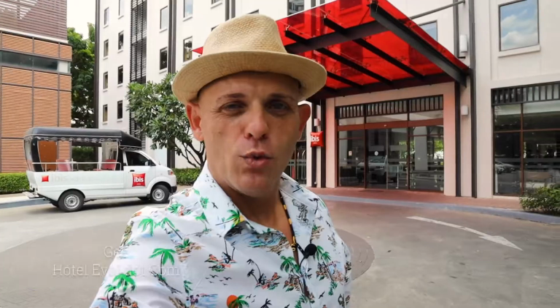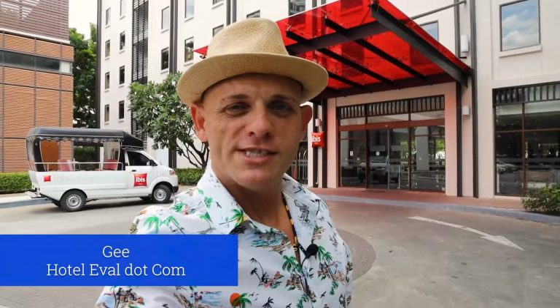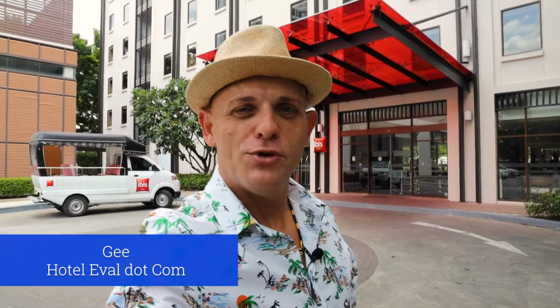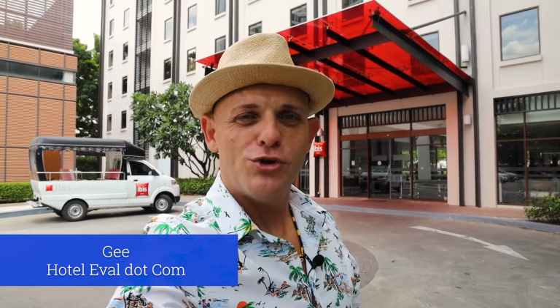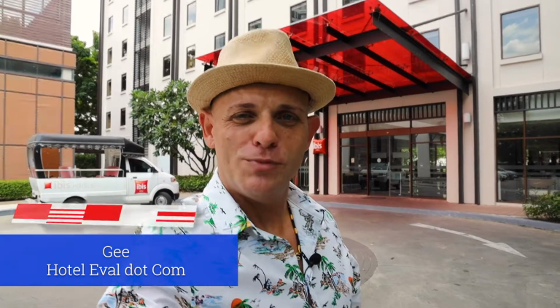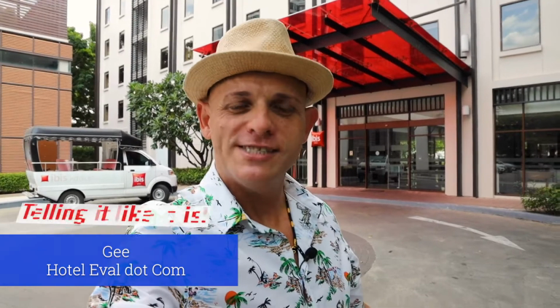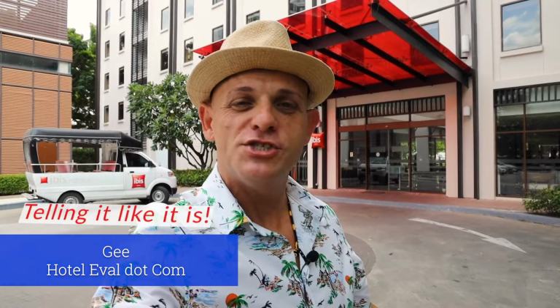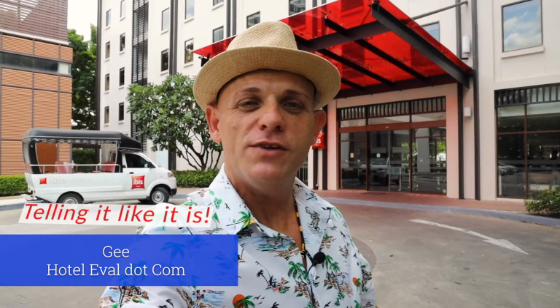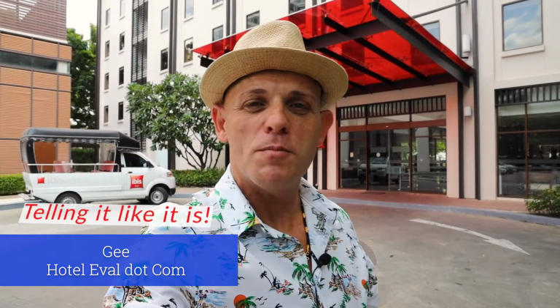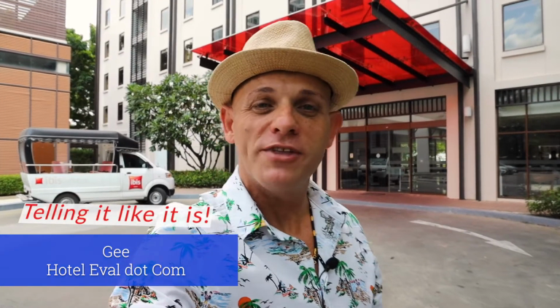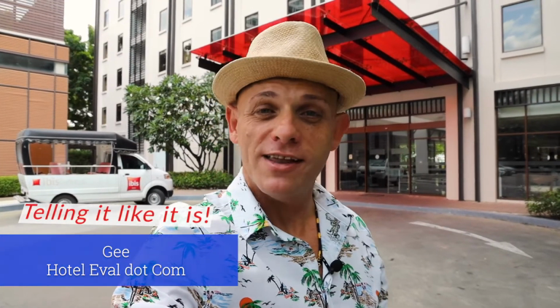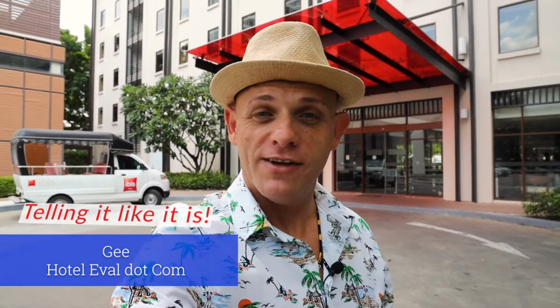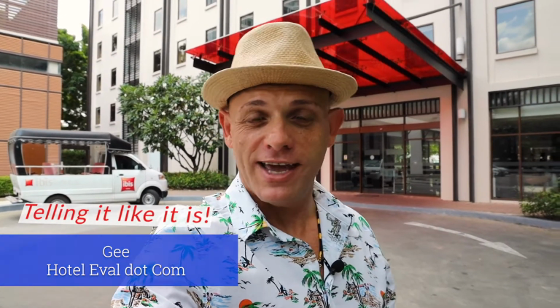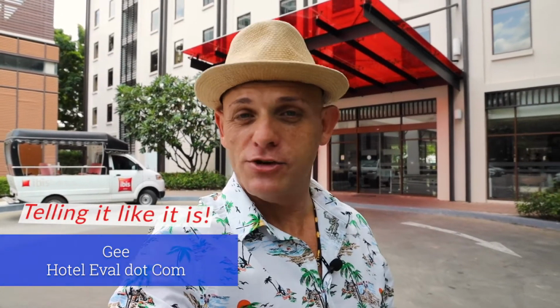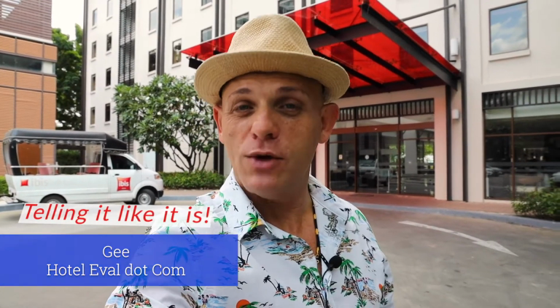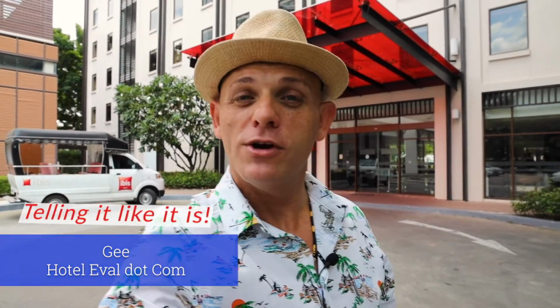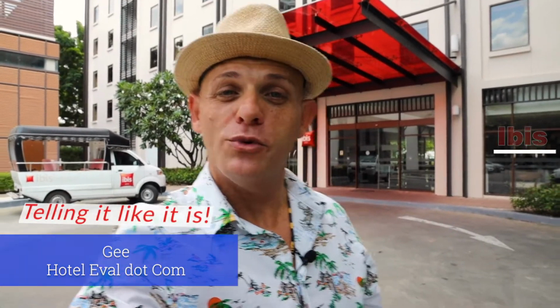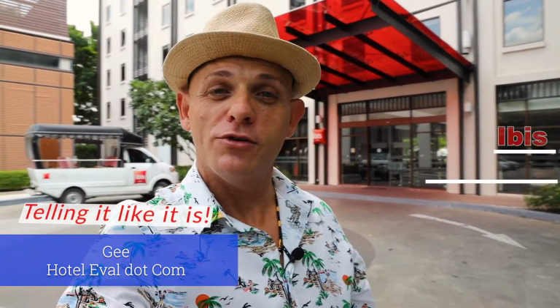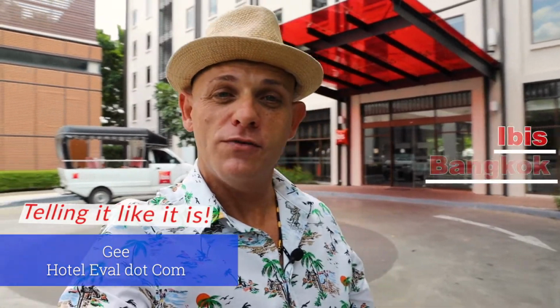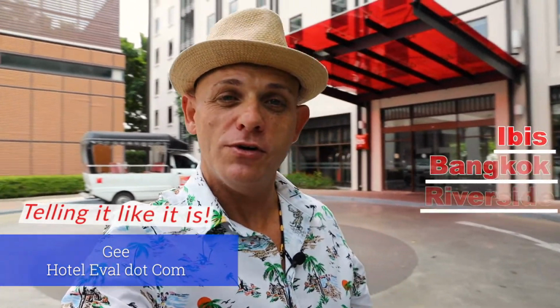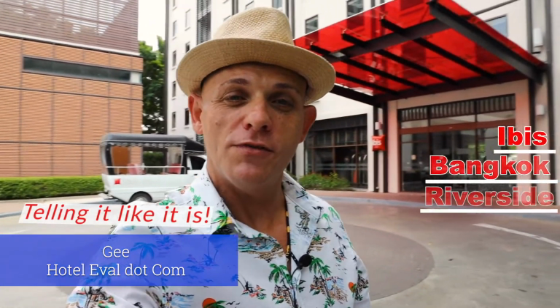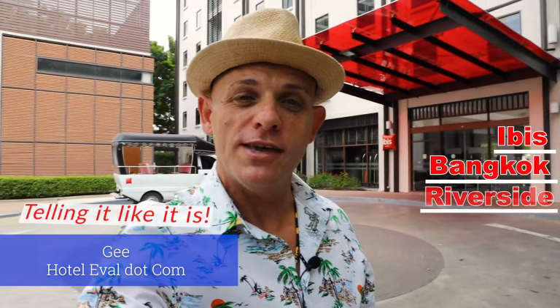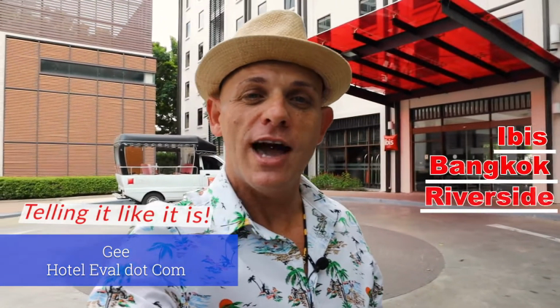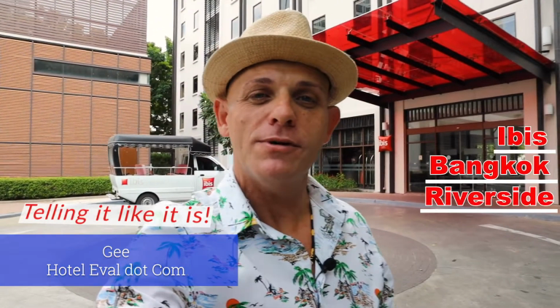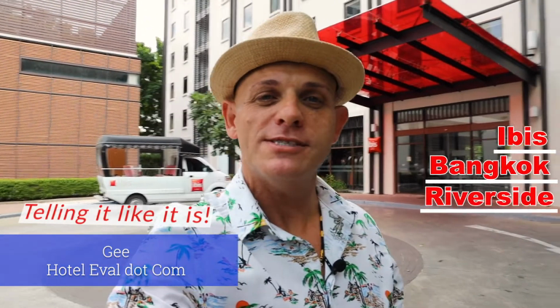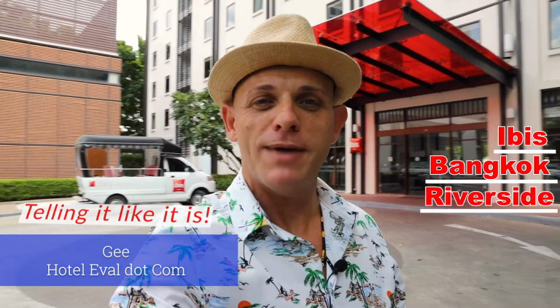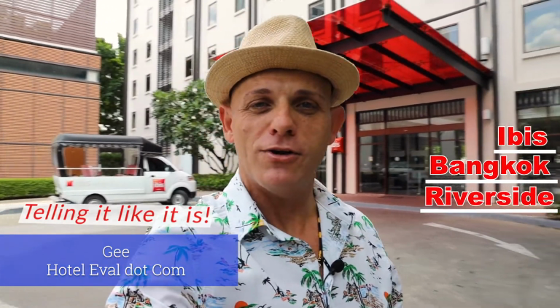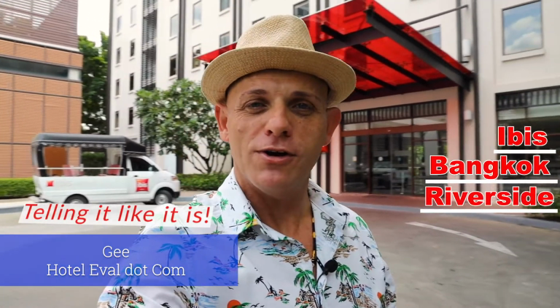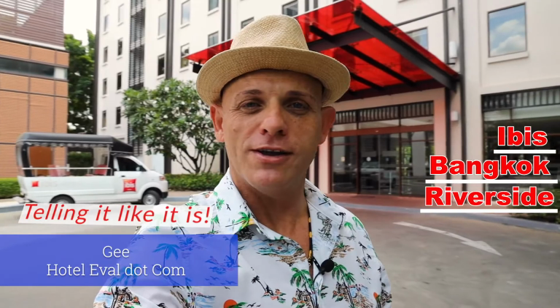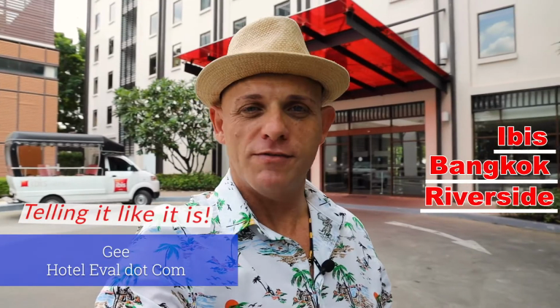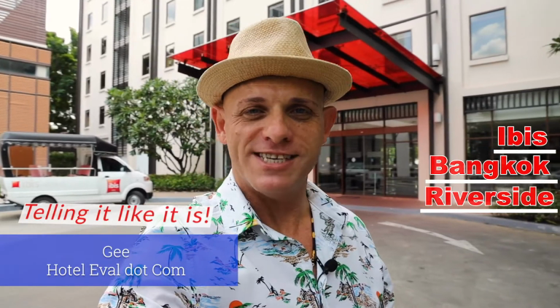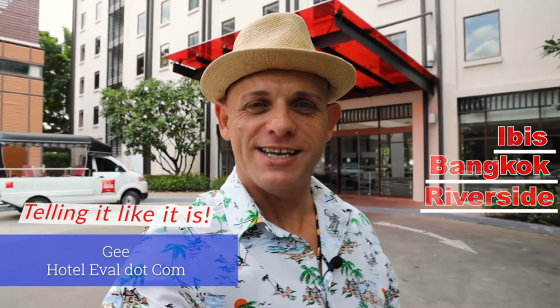What's up YouTube? This is G from Hotel Evel and today we are doing a review of the Ibis Bangkok Riverside.